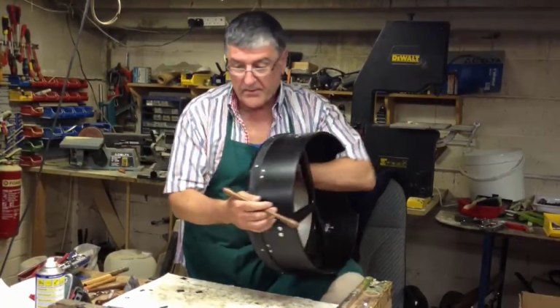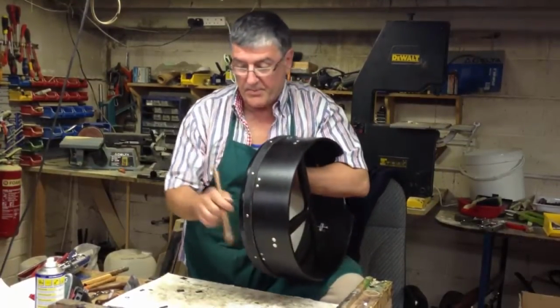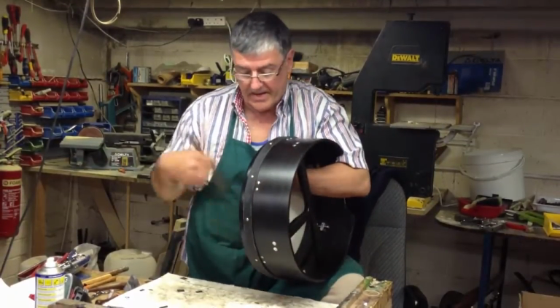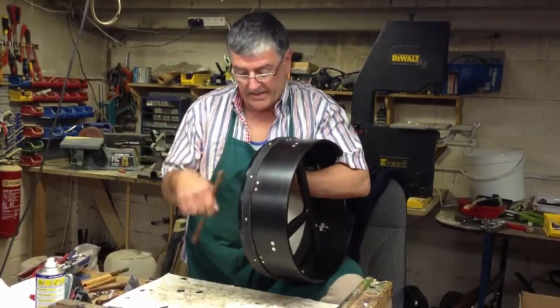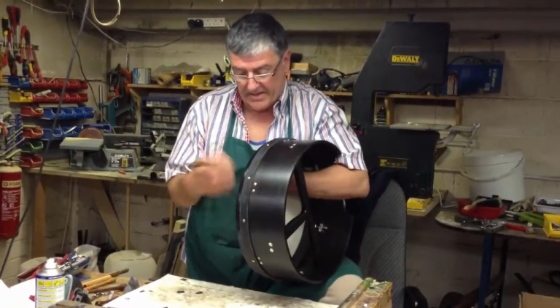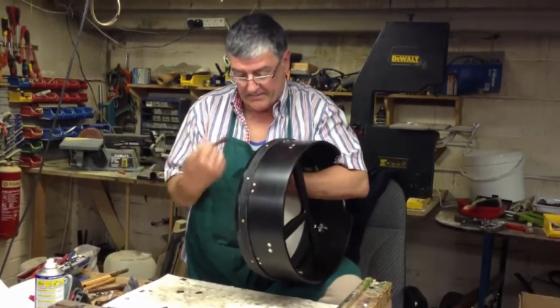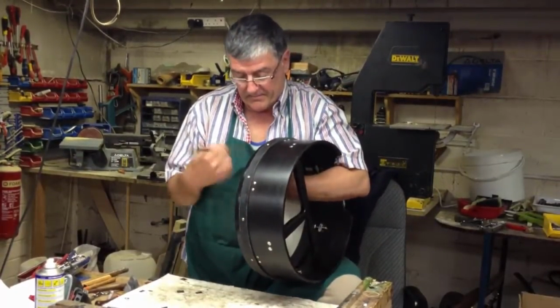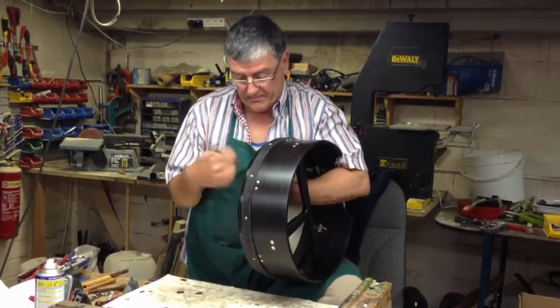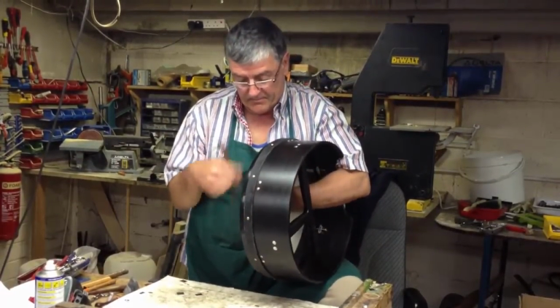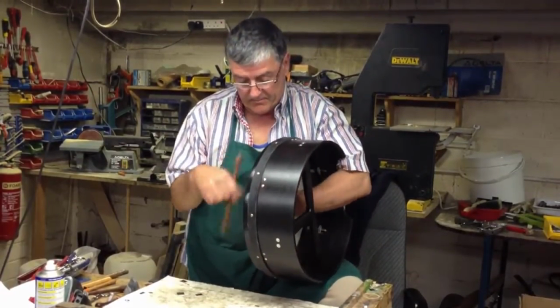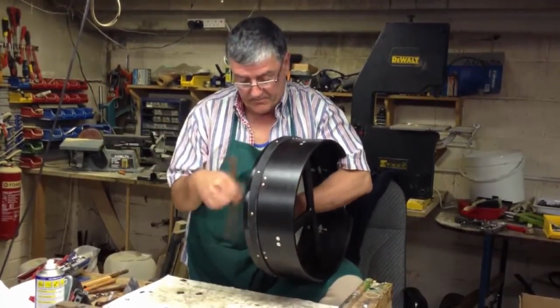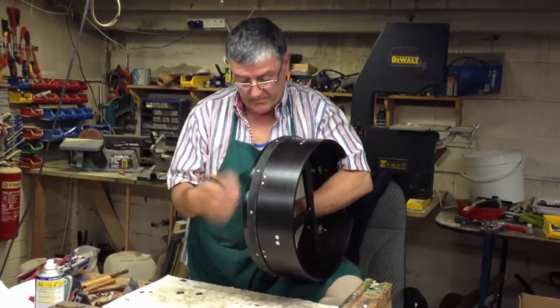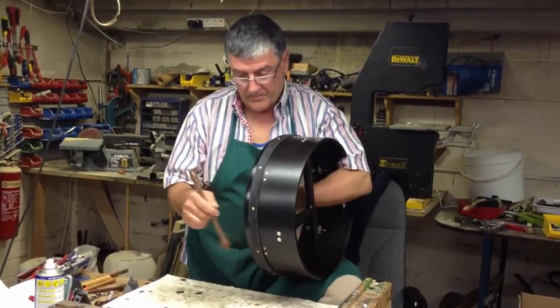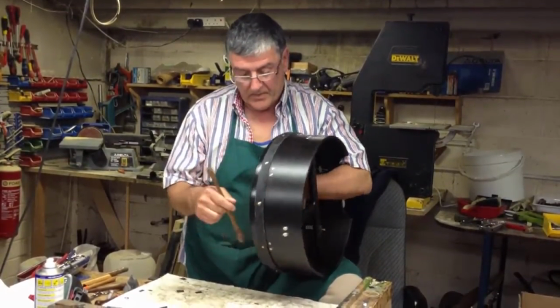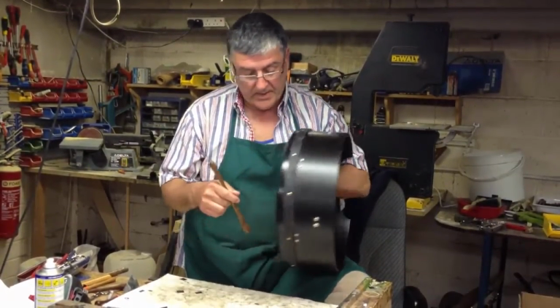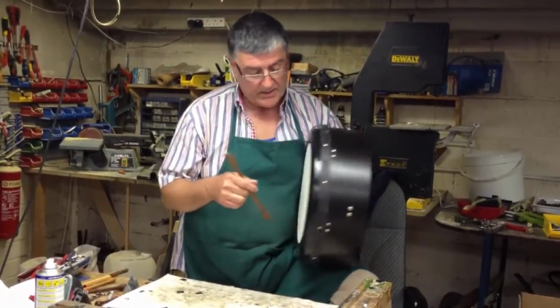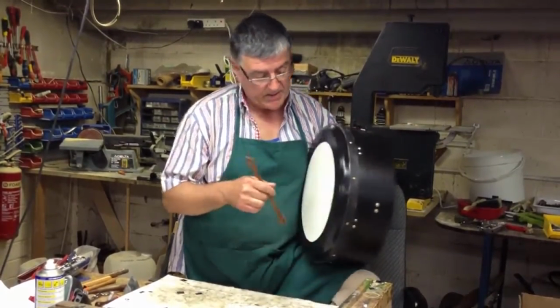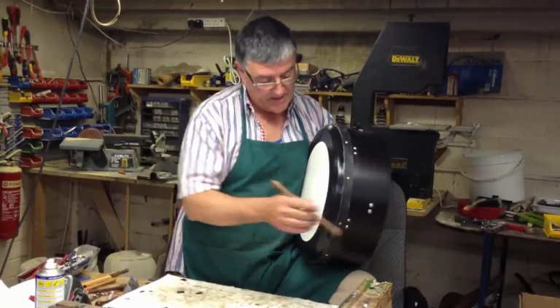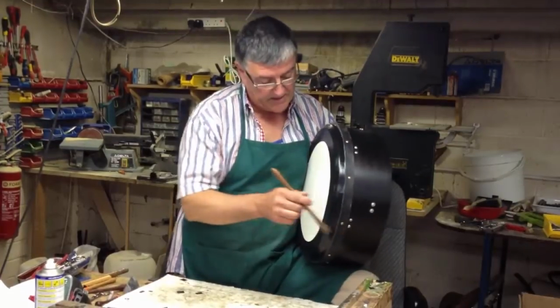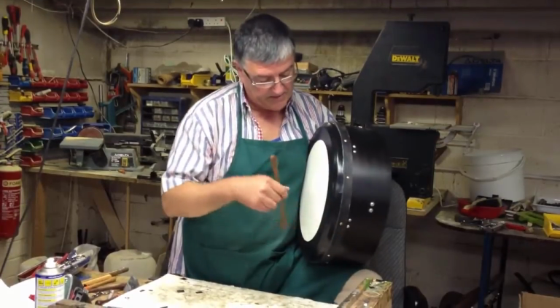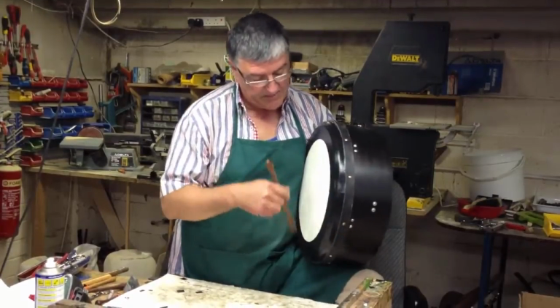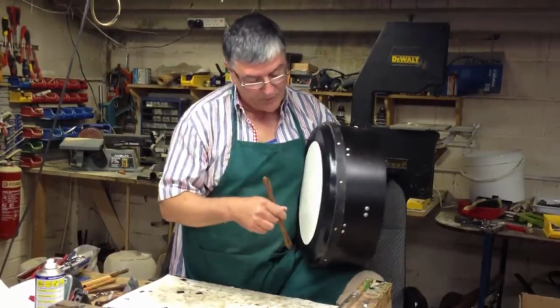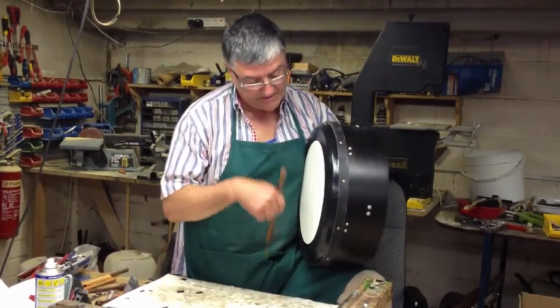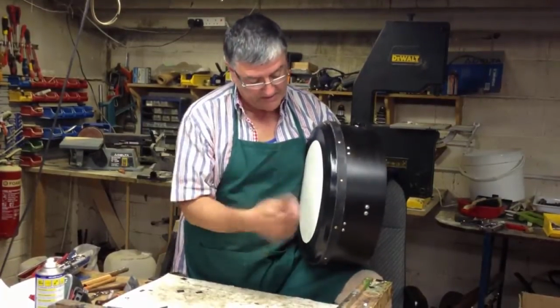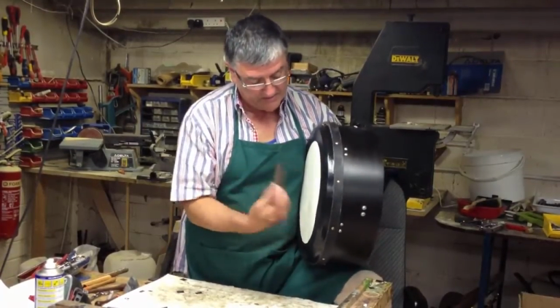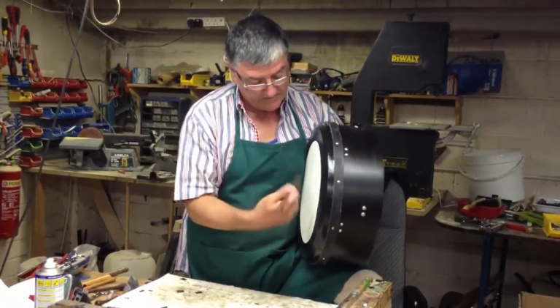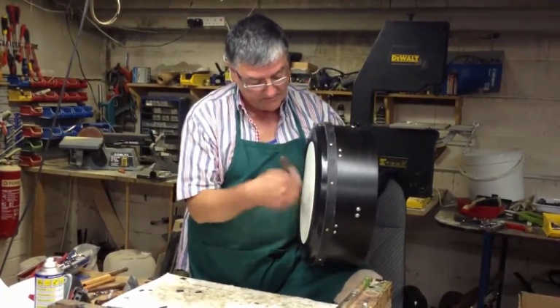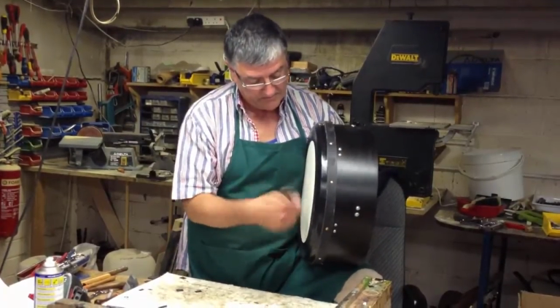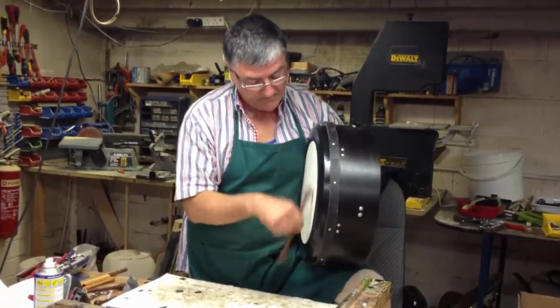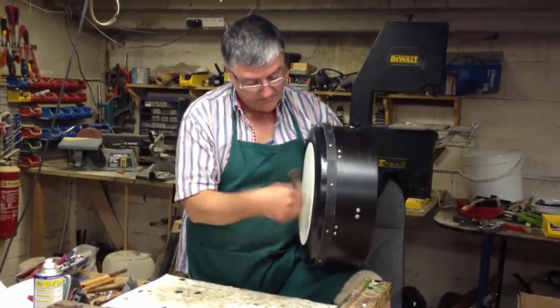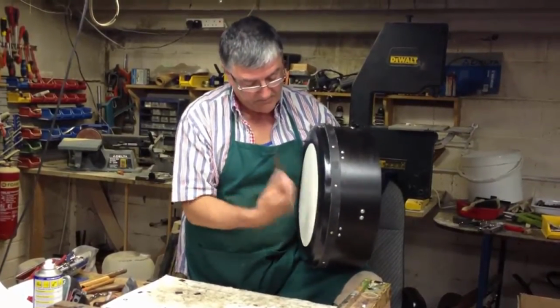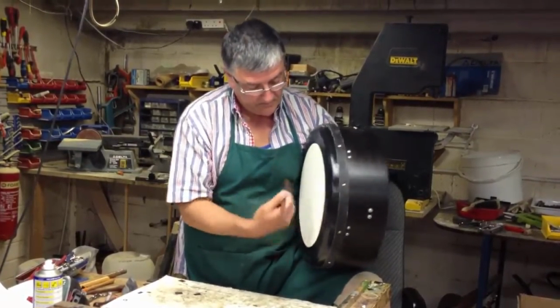Now if I put my hand on the back — I can raise the tension by pressing on the skin.